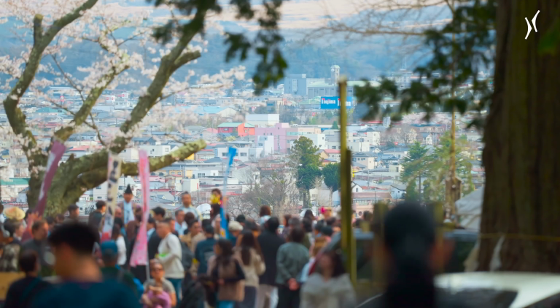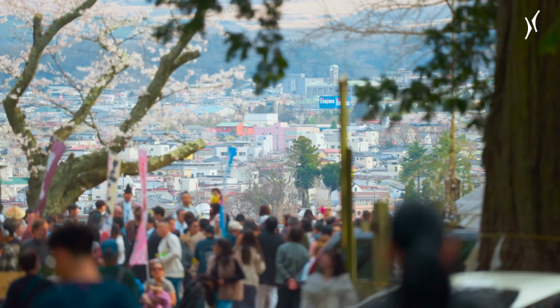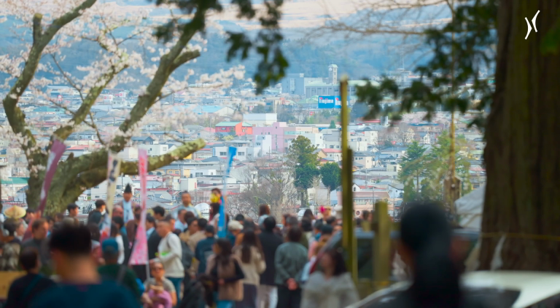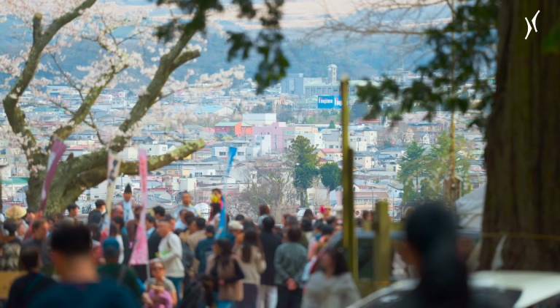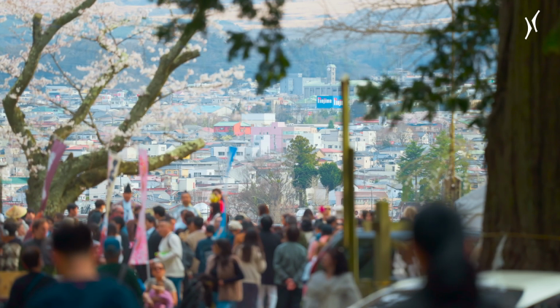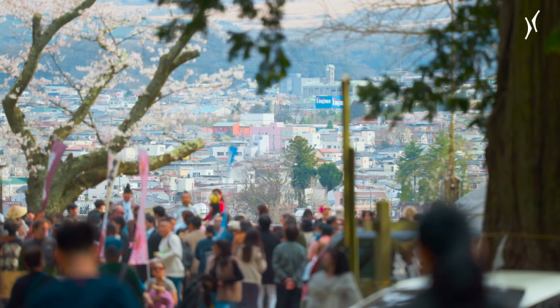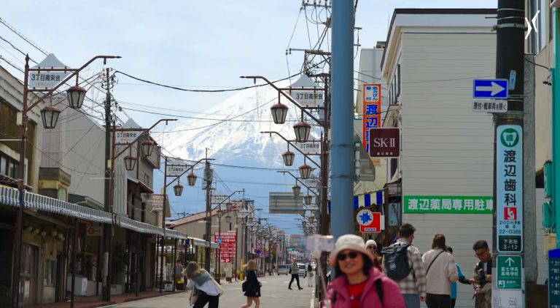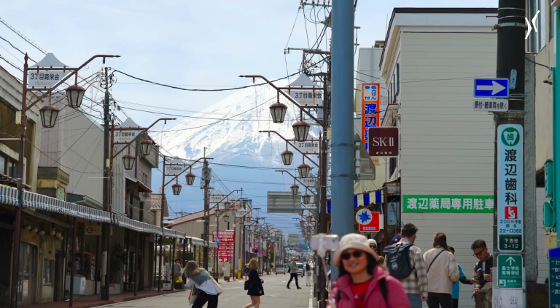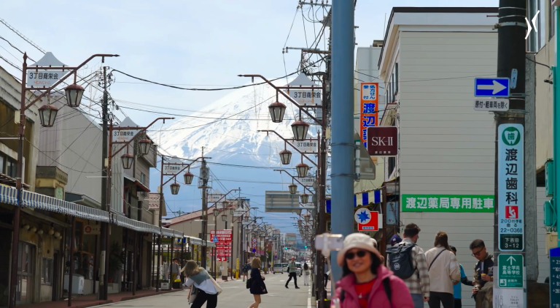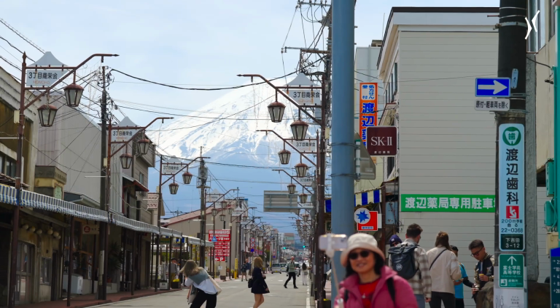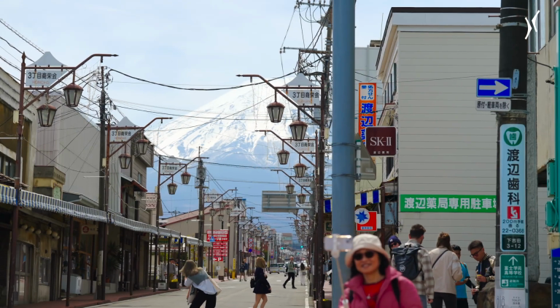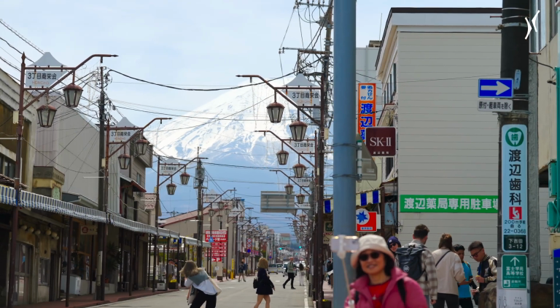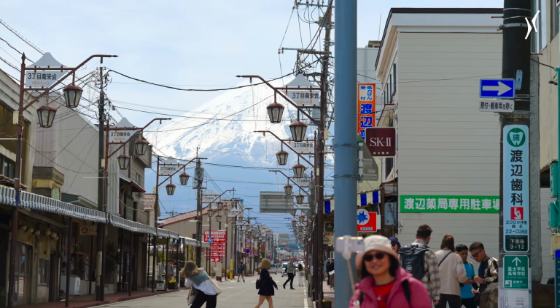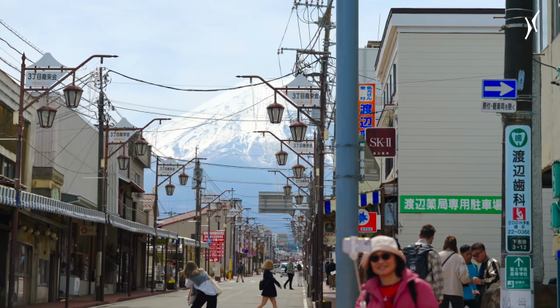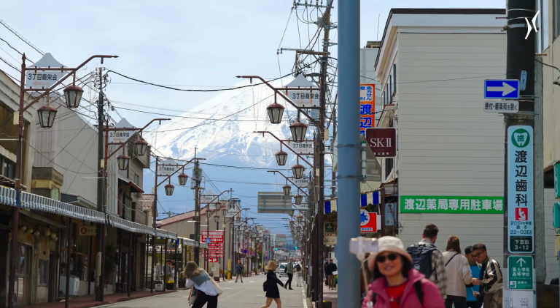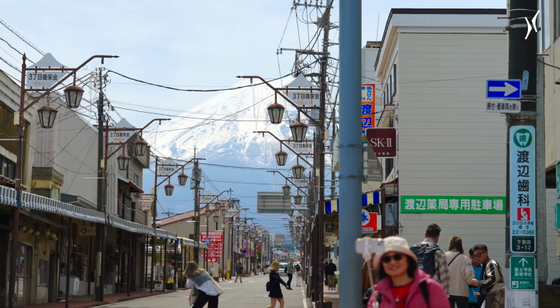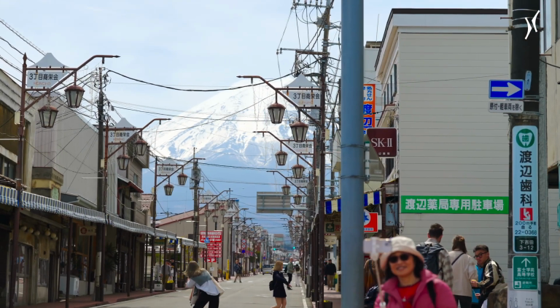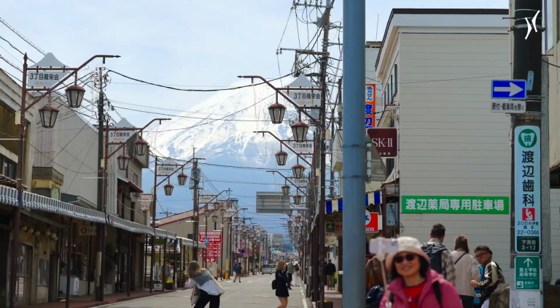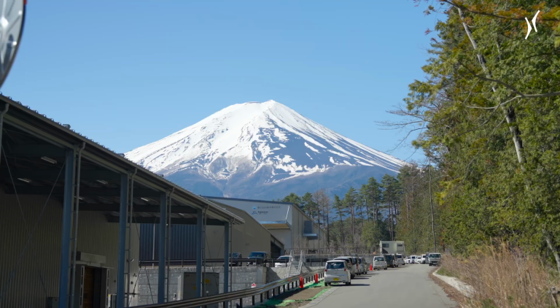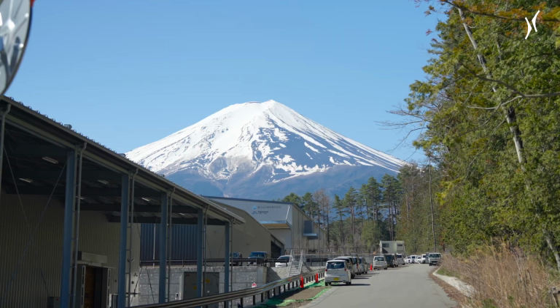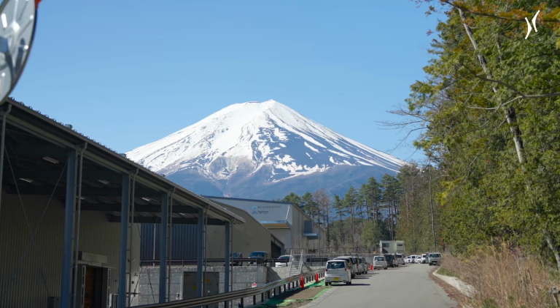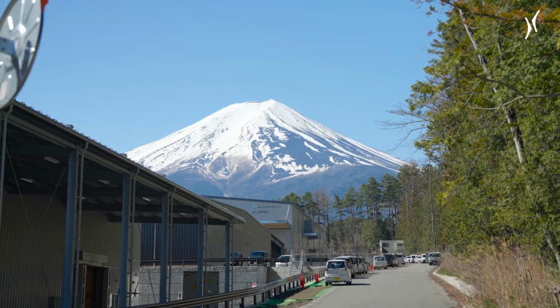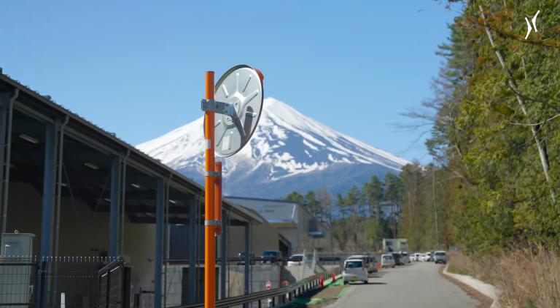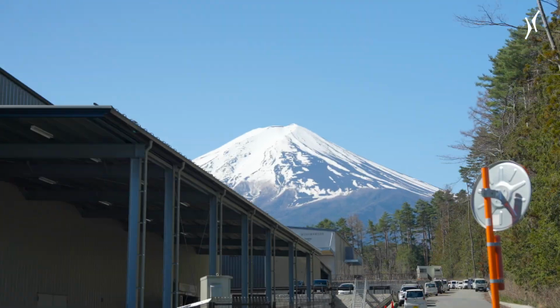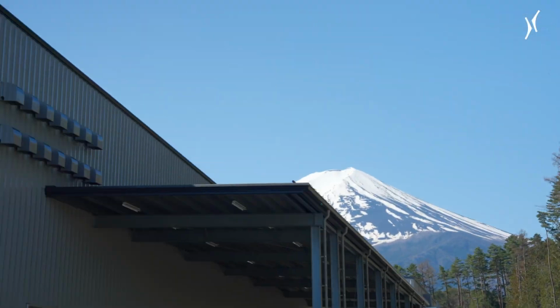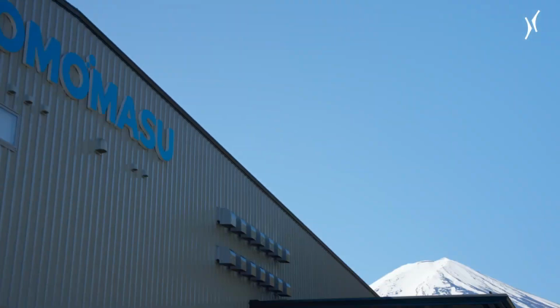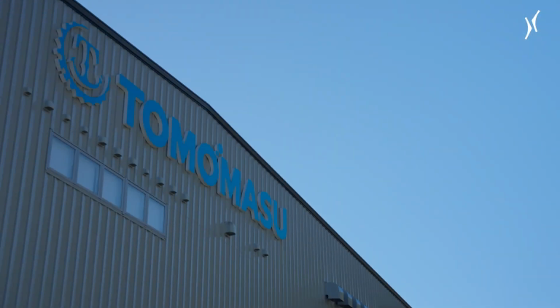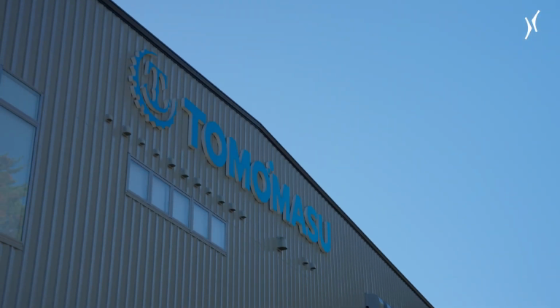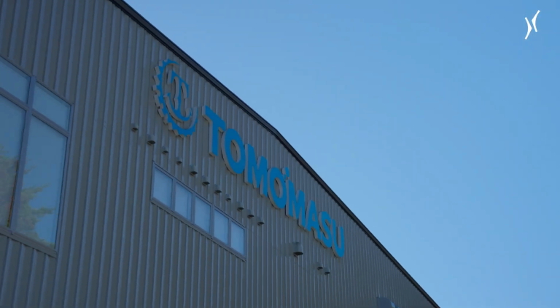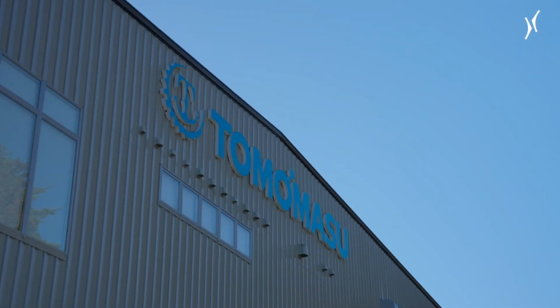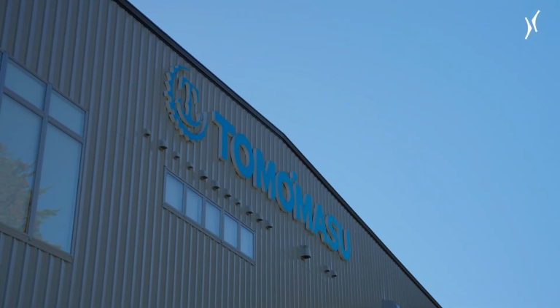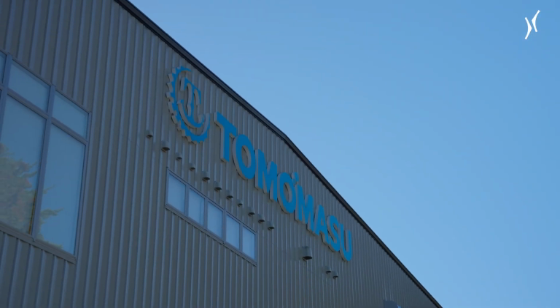And it's here, right at Fuji's base, that Tomomasu has built its new water bottling plant.